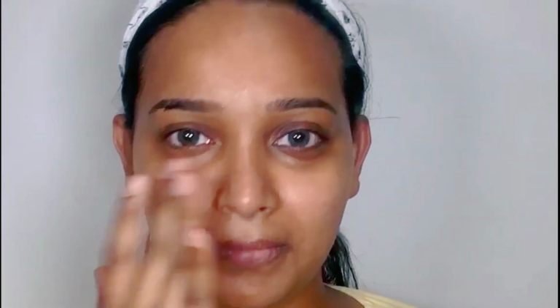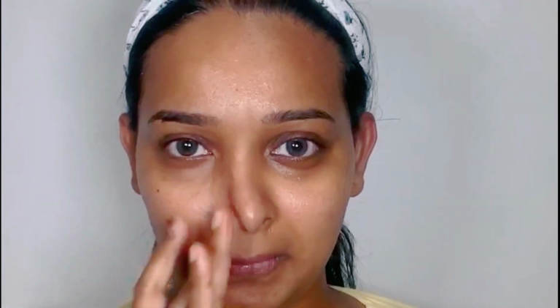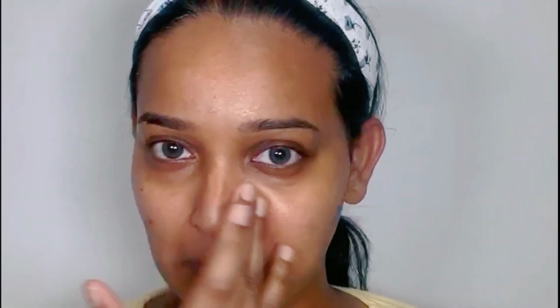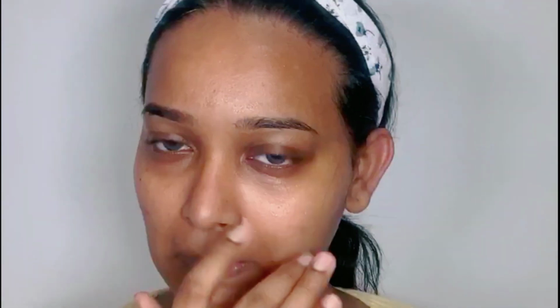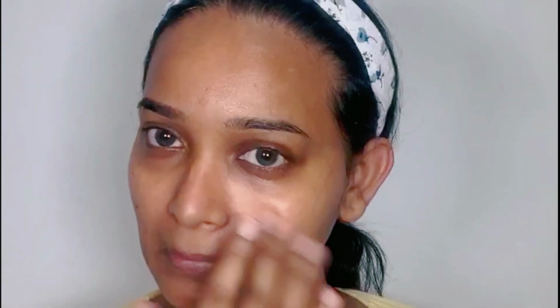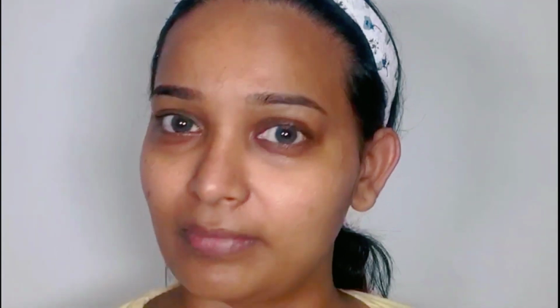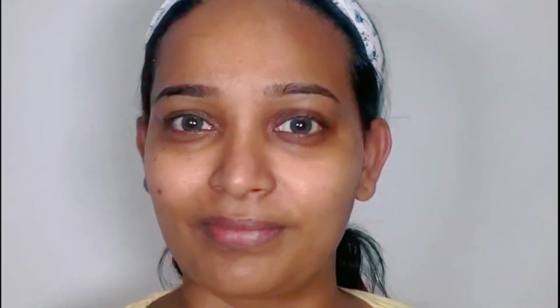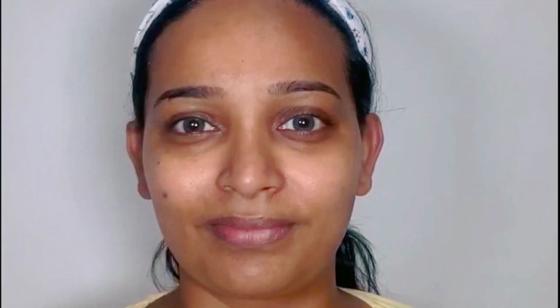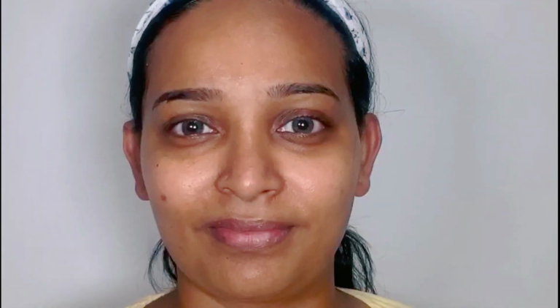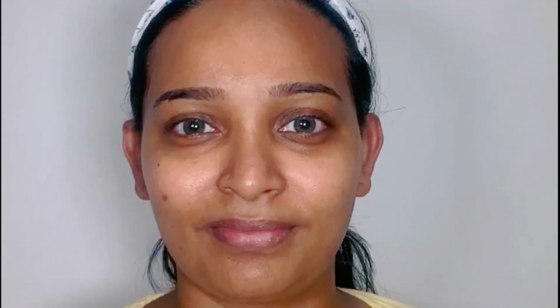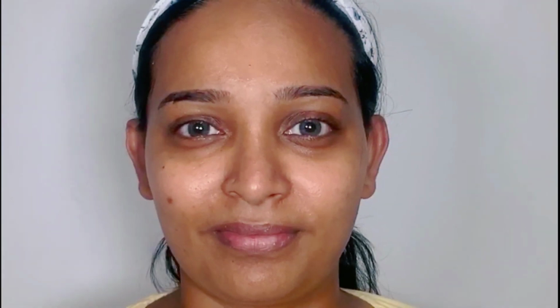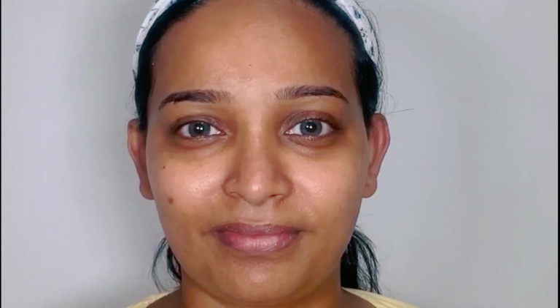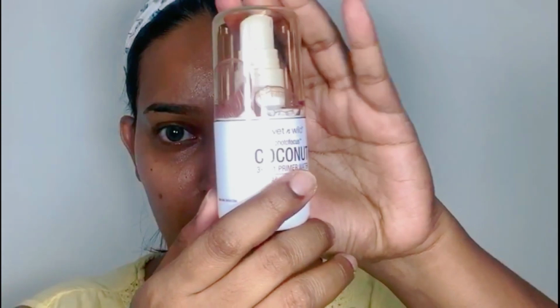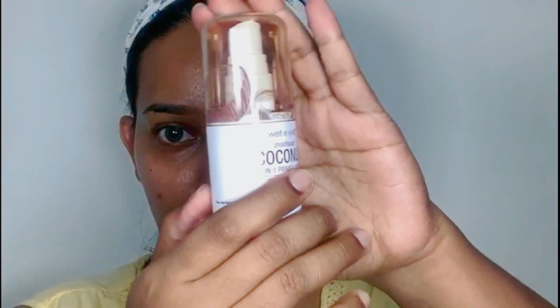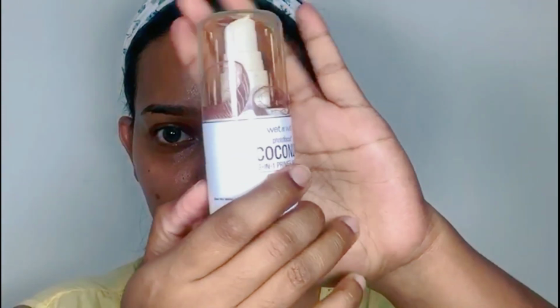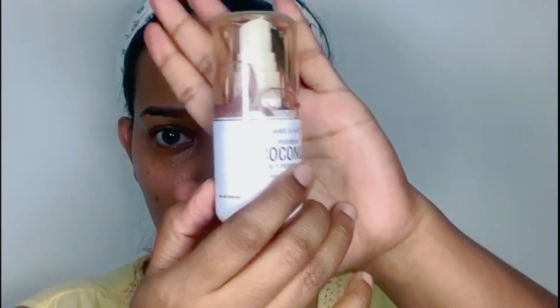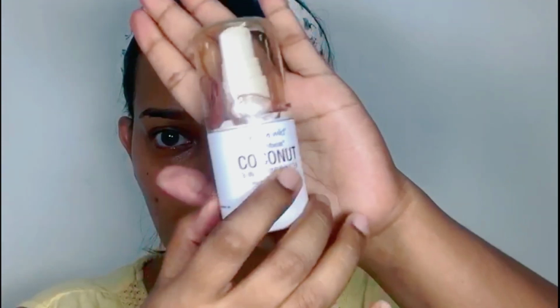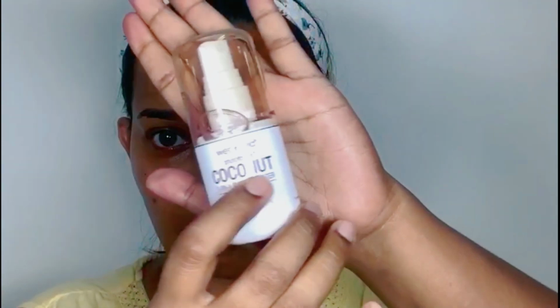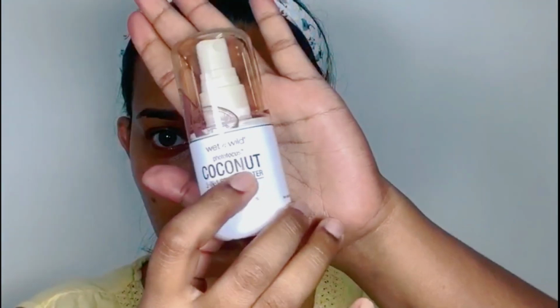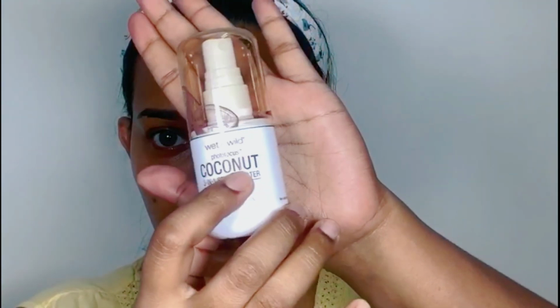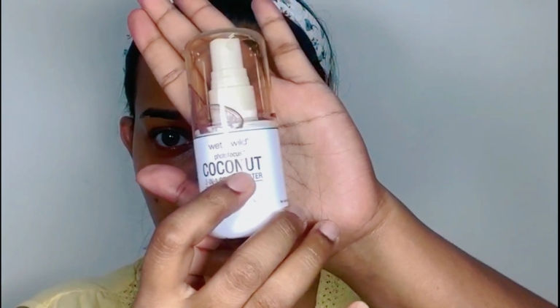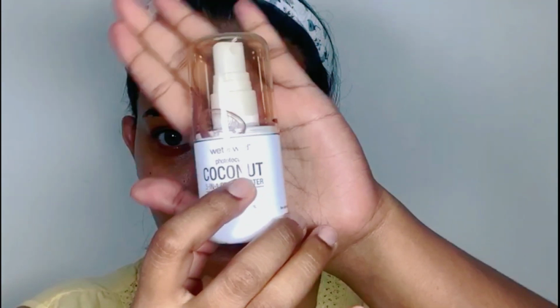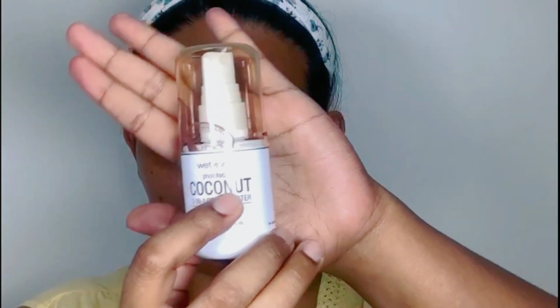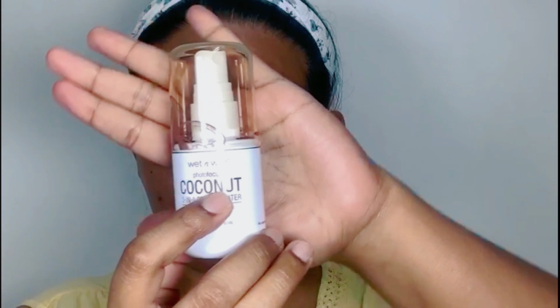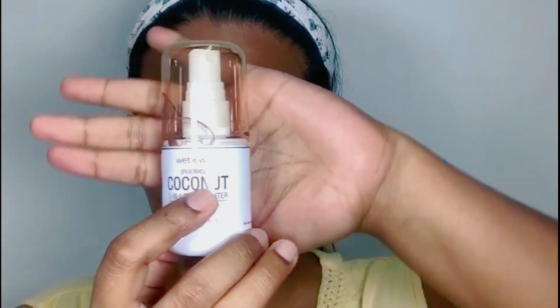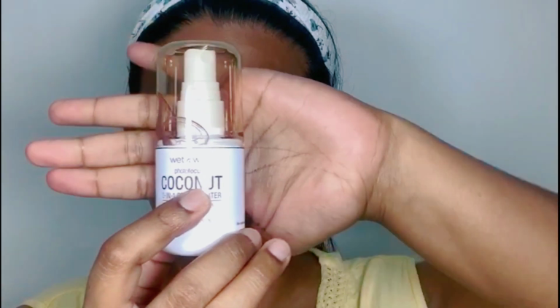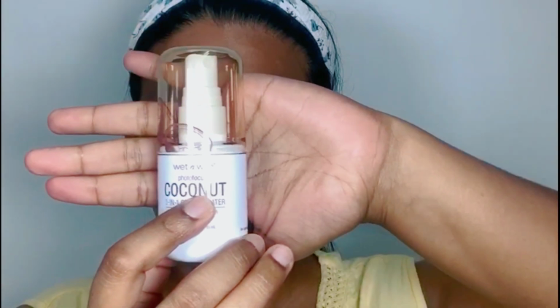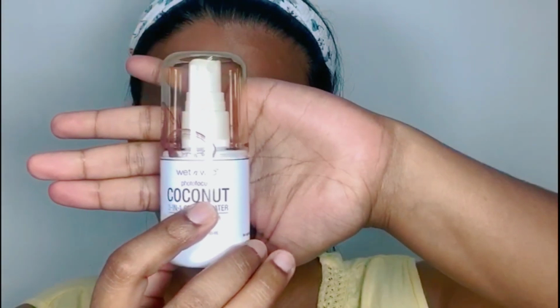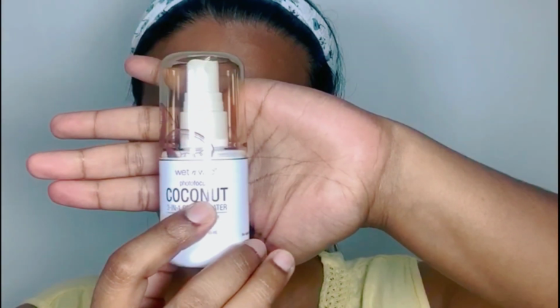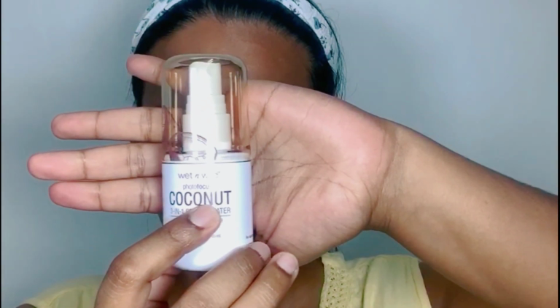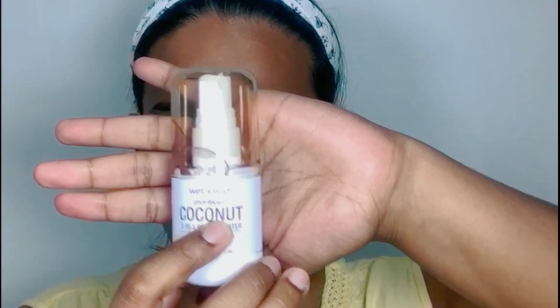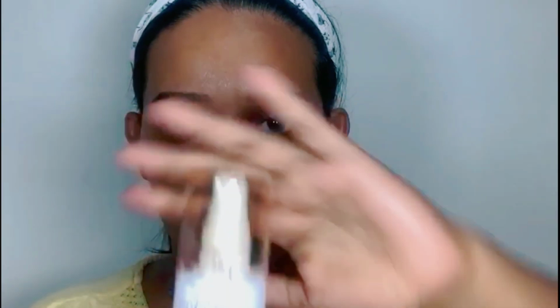Next, for my primer today I'm using Wet n Wild Photo Focus Coconut 3-in-1 Primer Water.